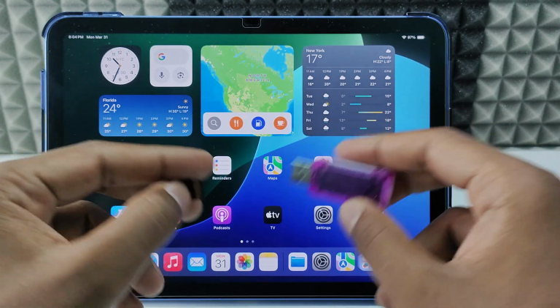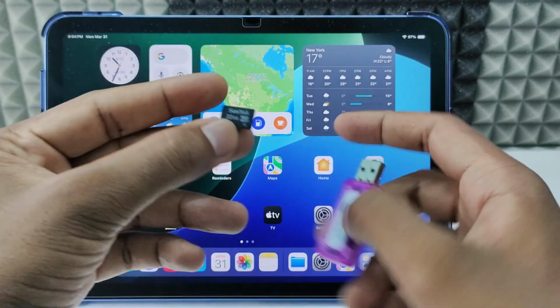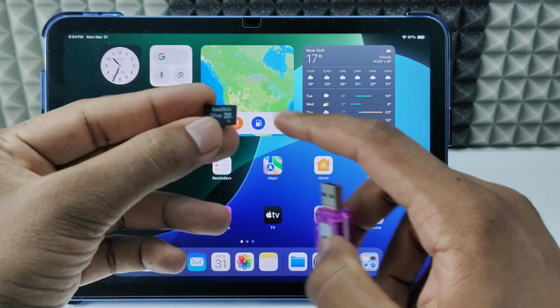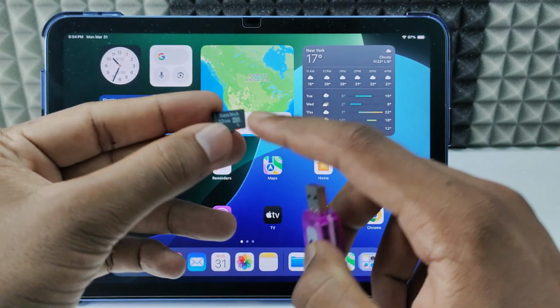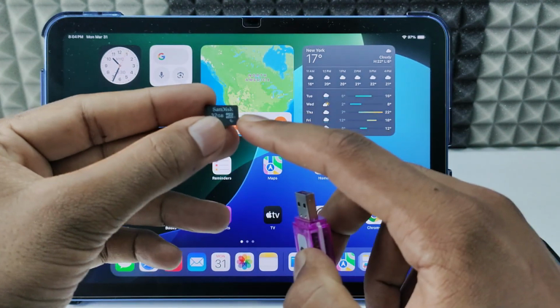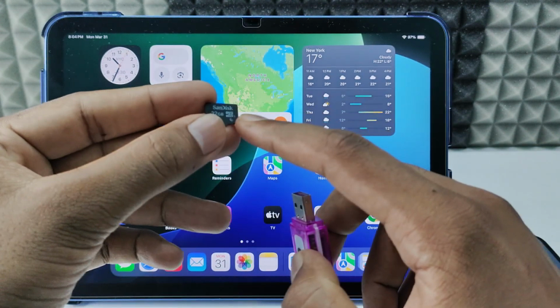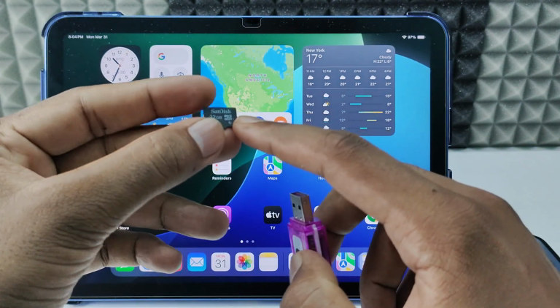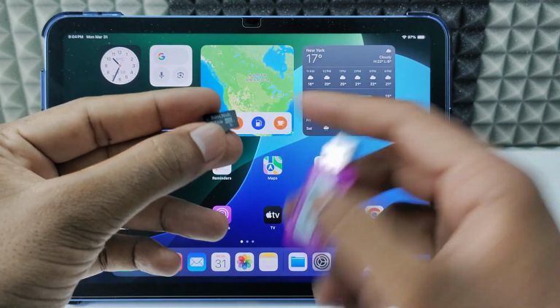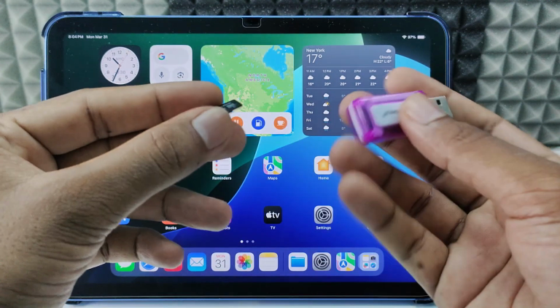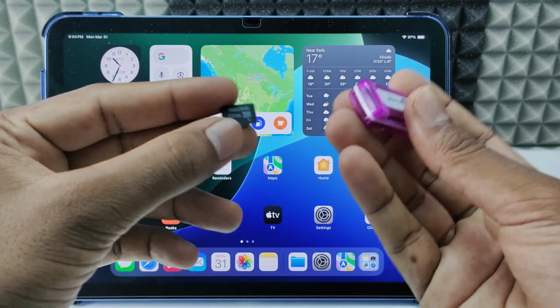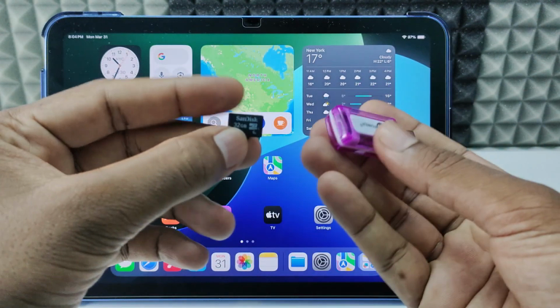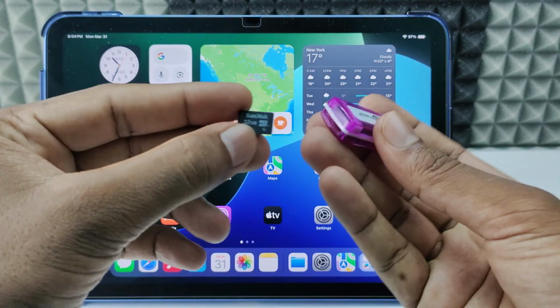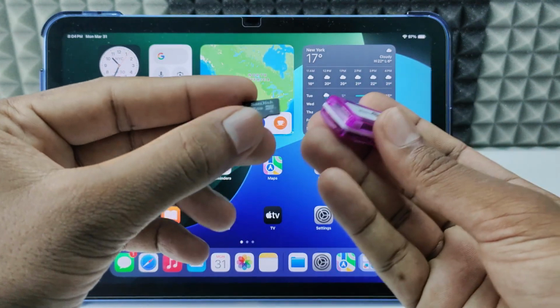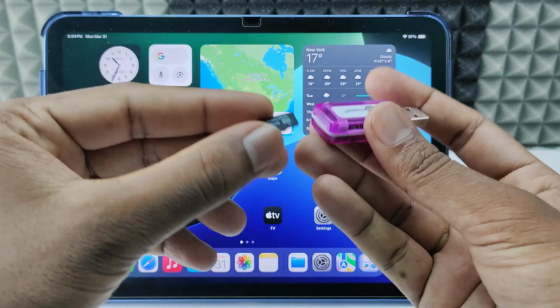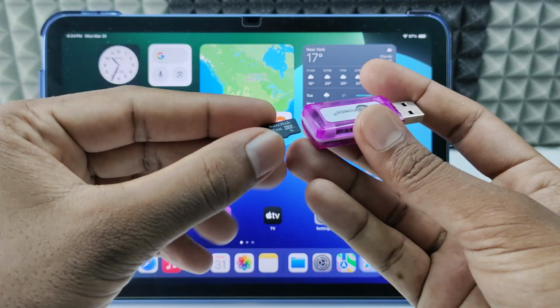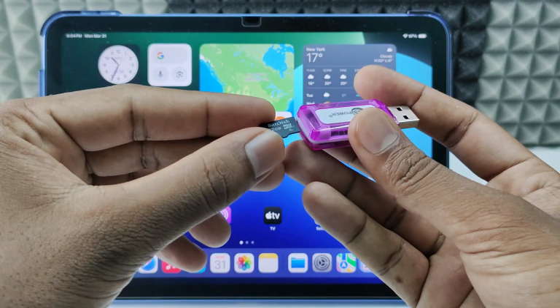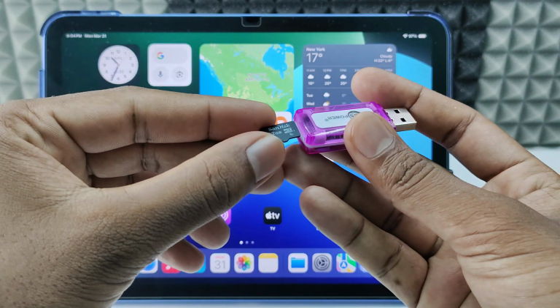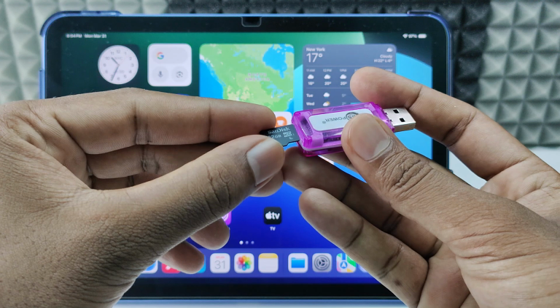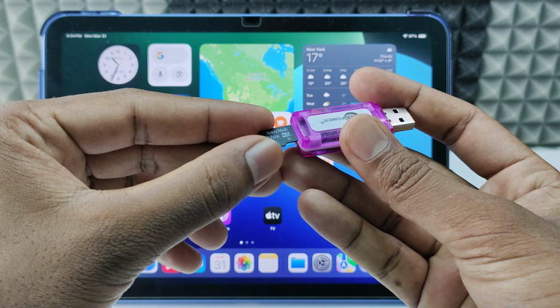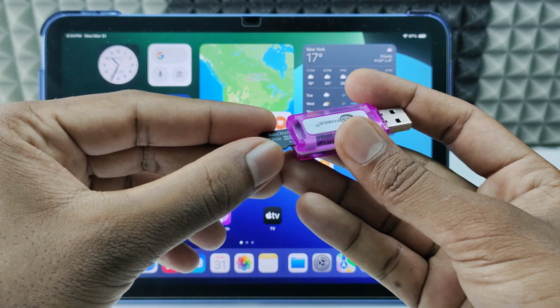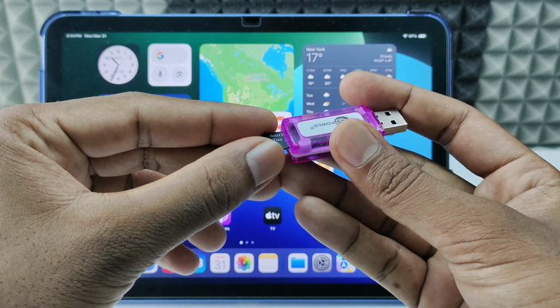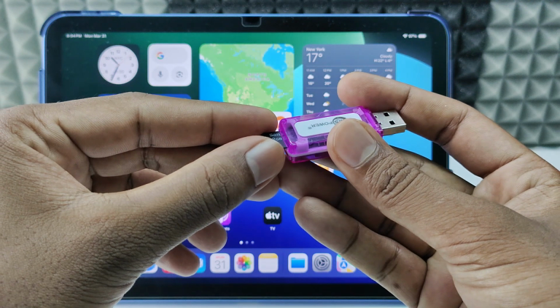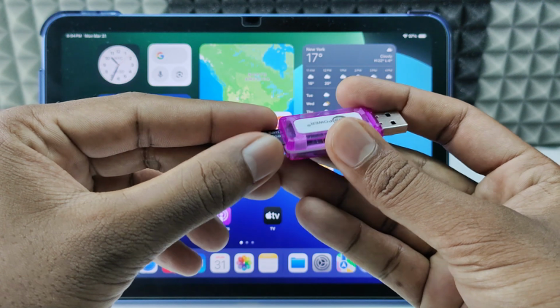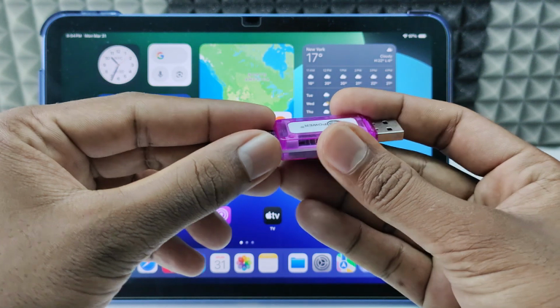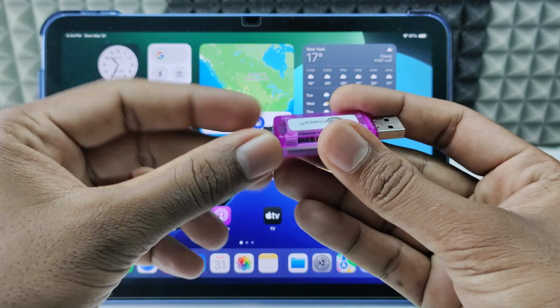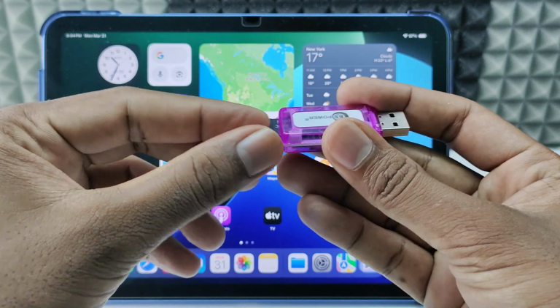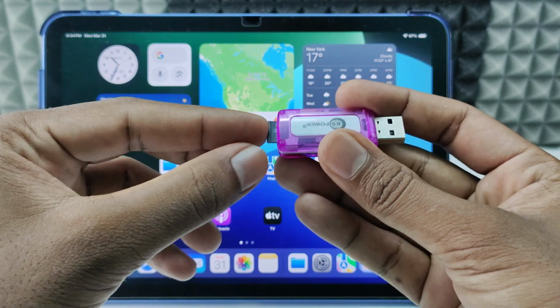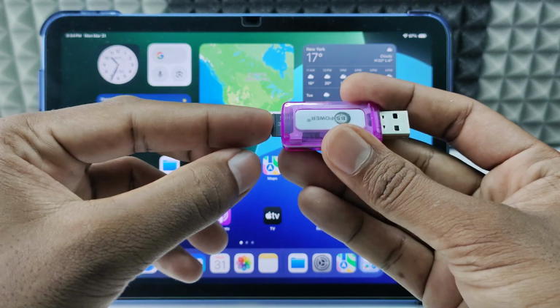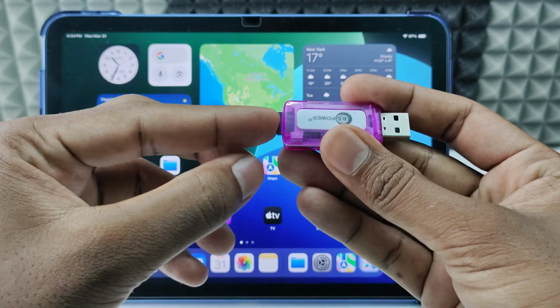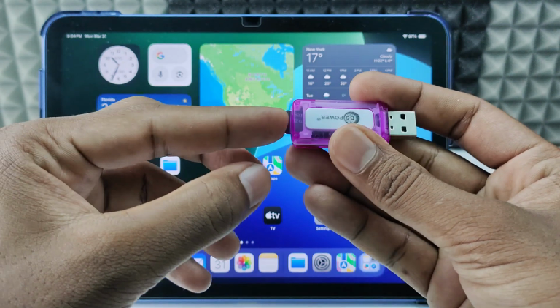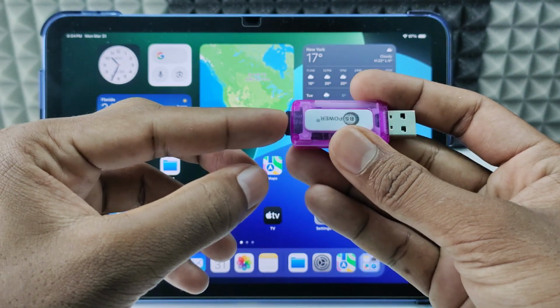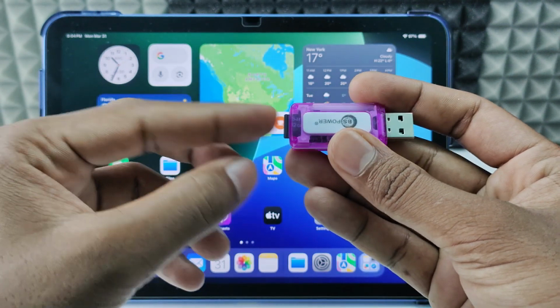For me, it's a micro SD card, so I'm going to put this on the micro SD card slot — just like that.